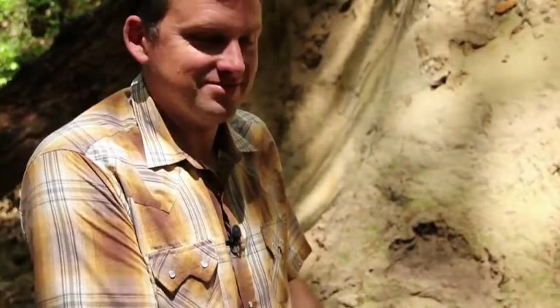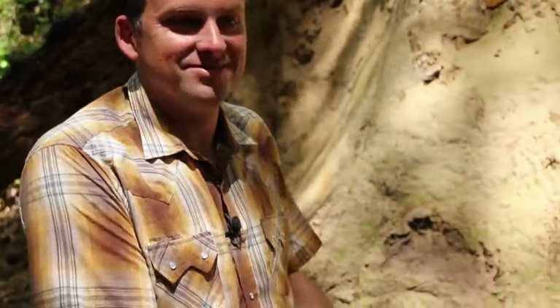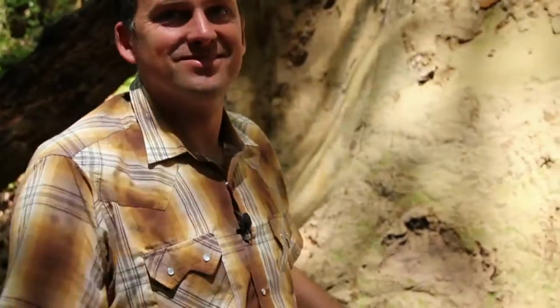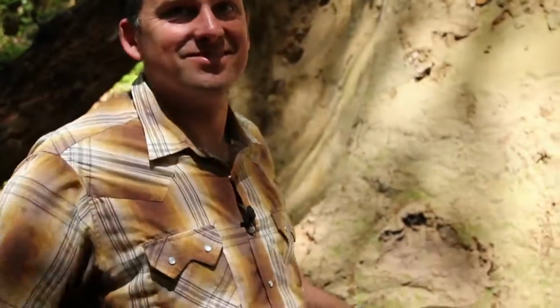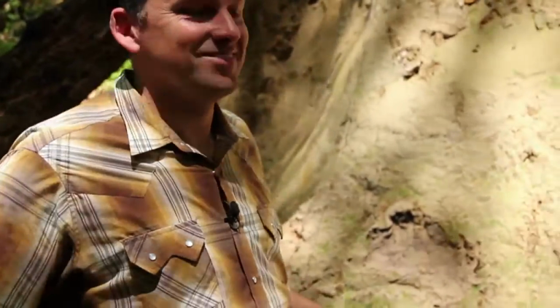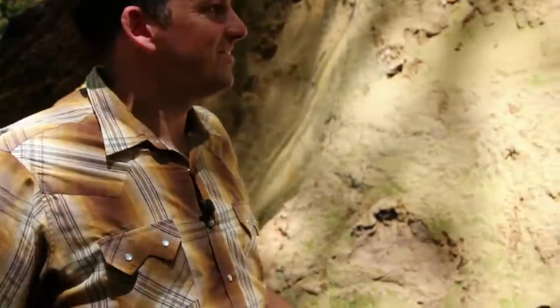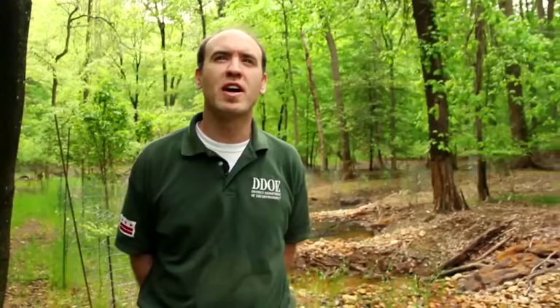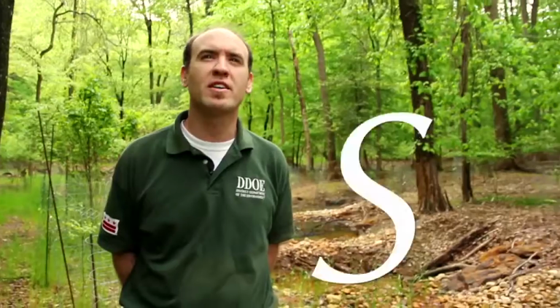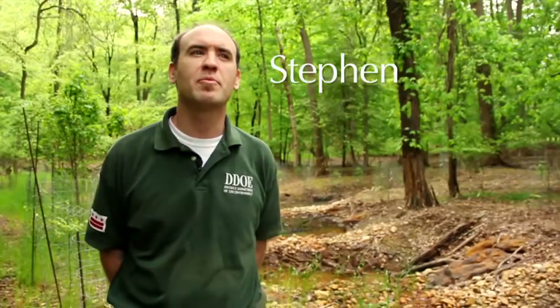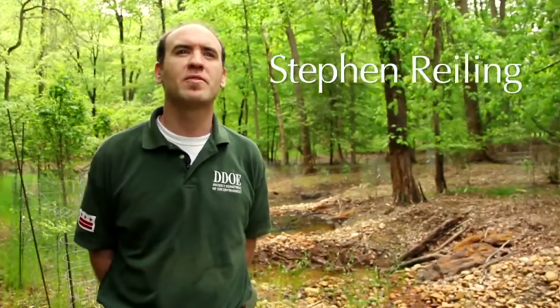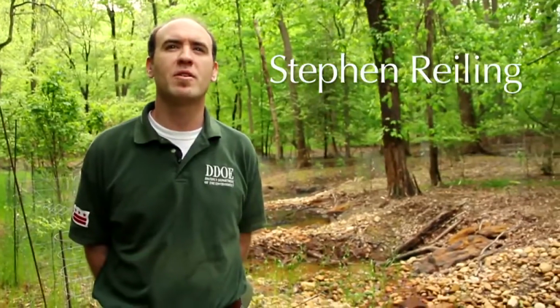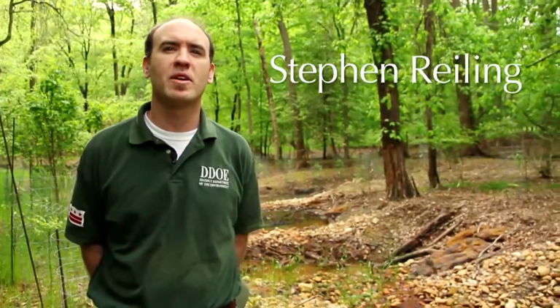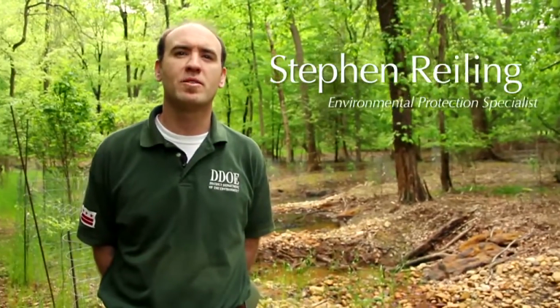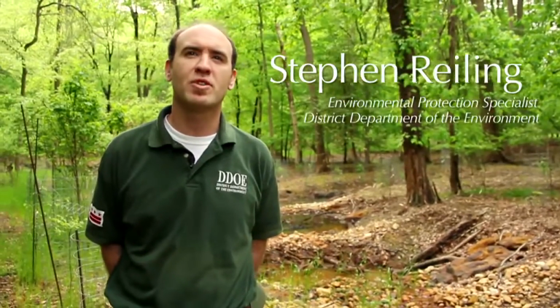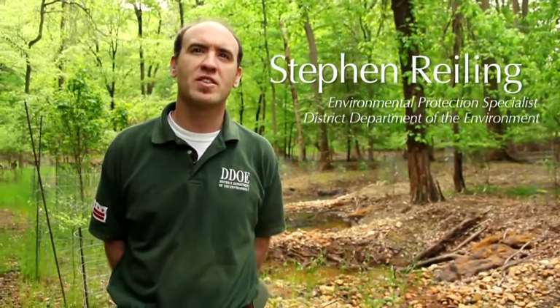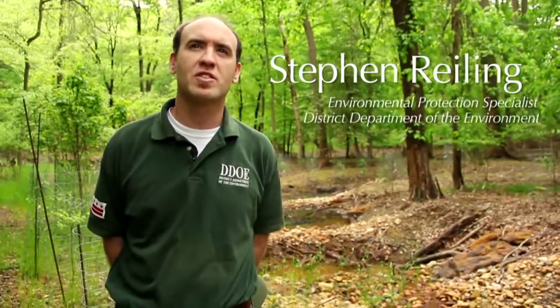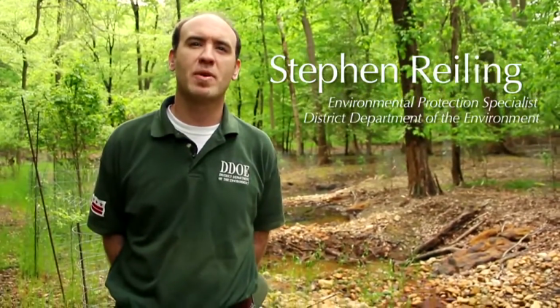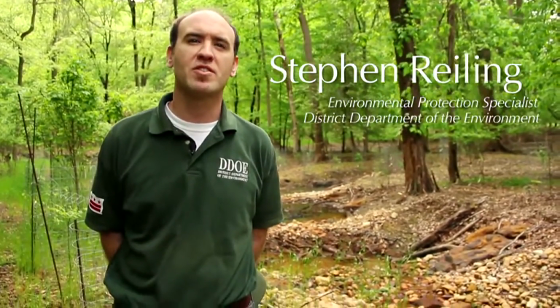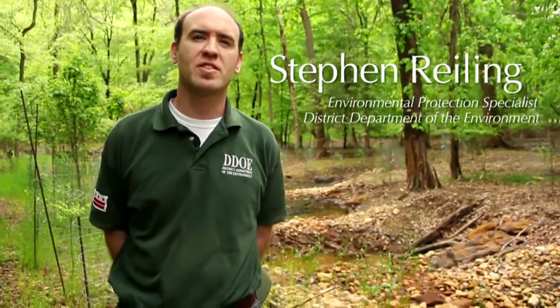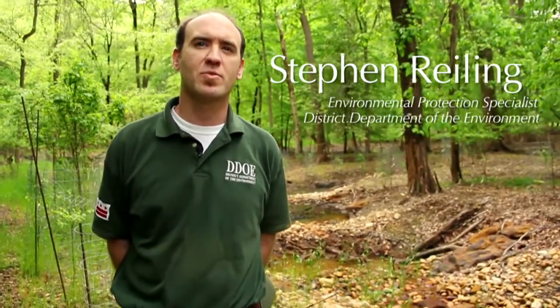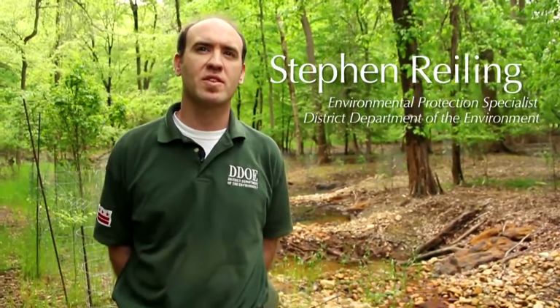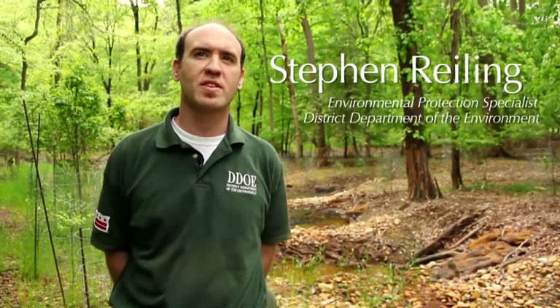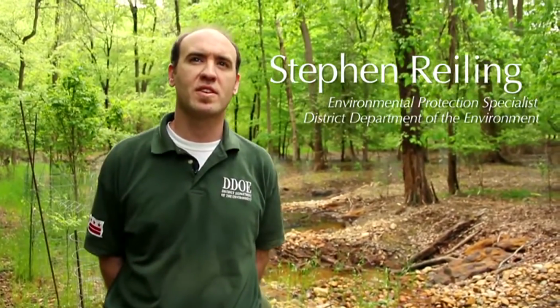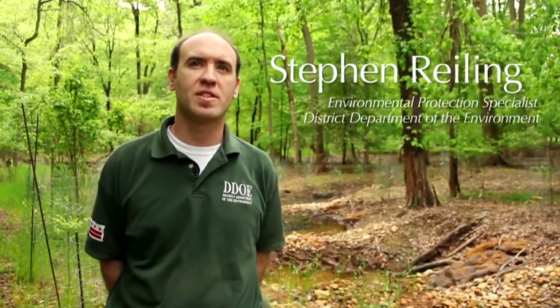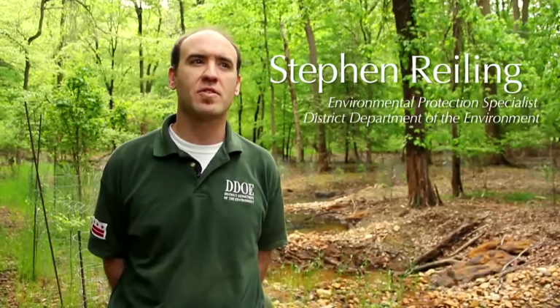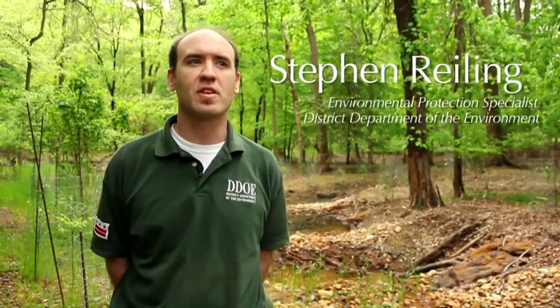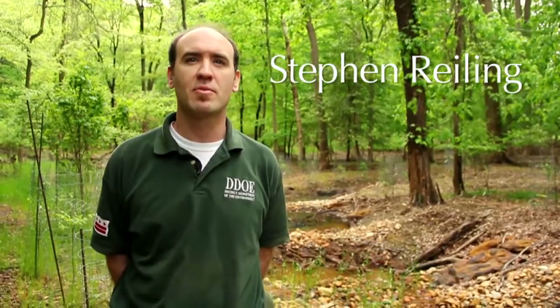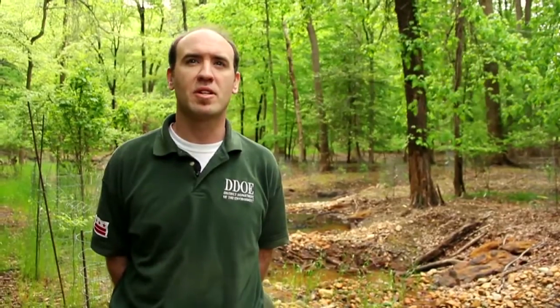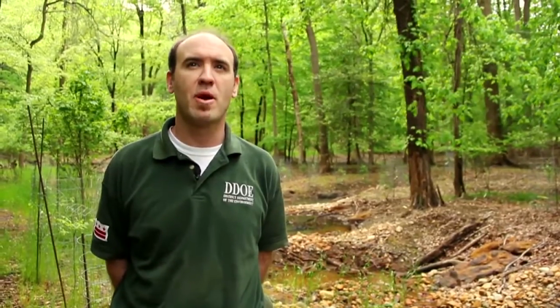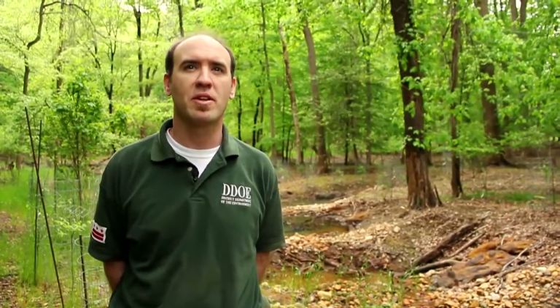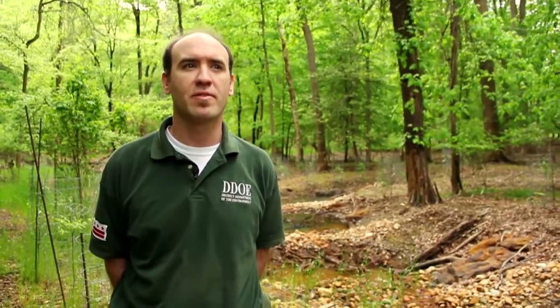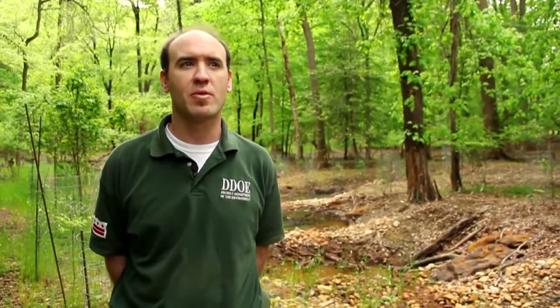My name is Steven Reiling. I'm an Environmental Protection Specialist with the District of Columbia Department of the Environment.